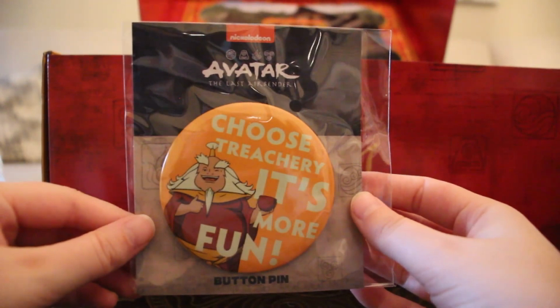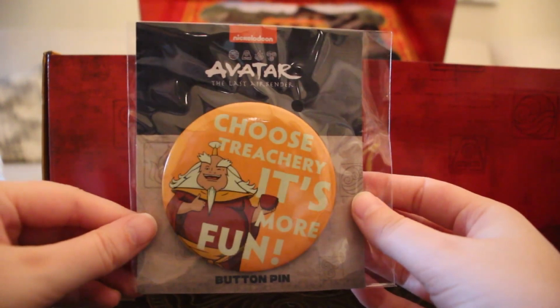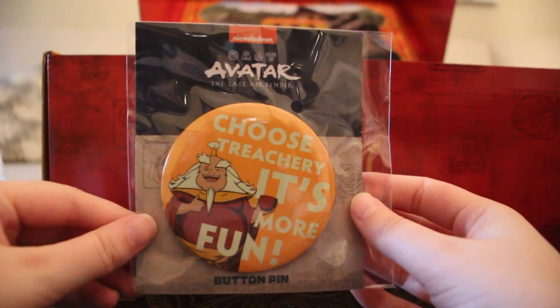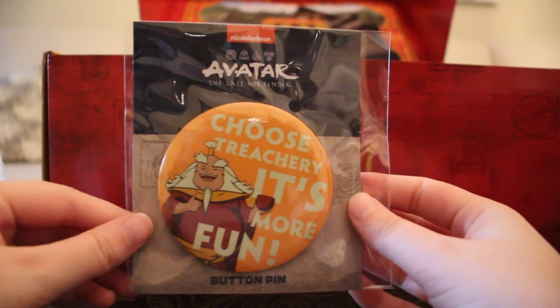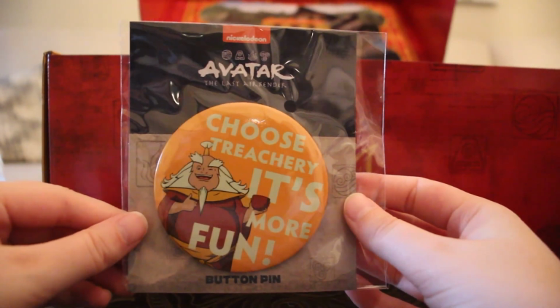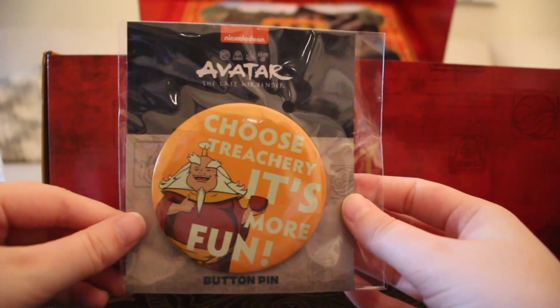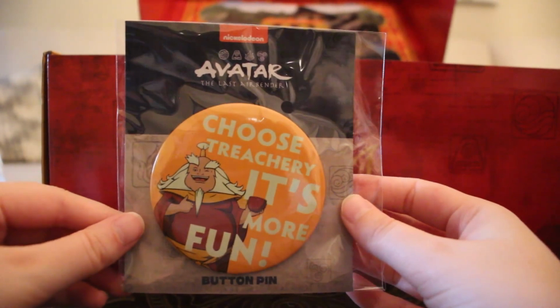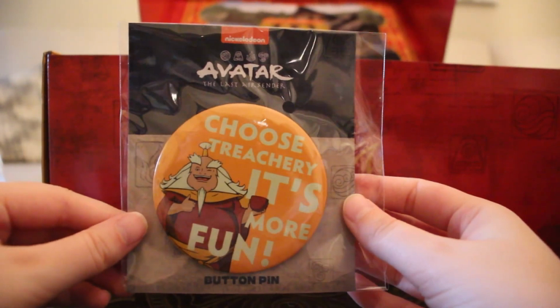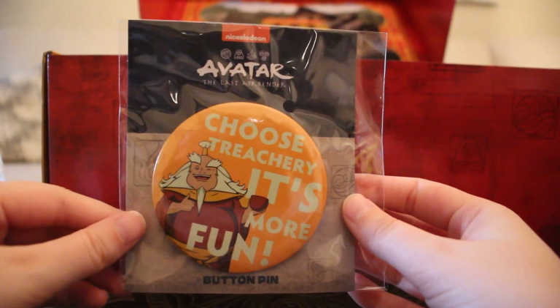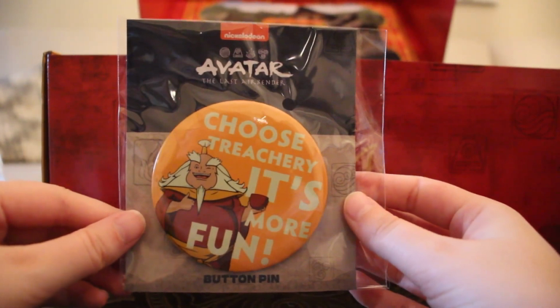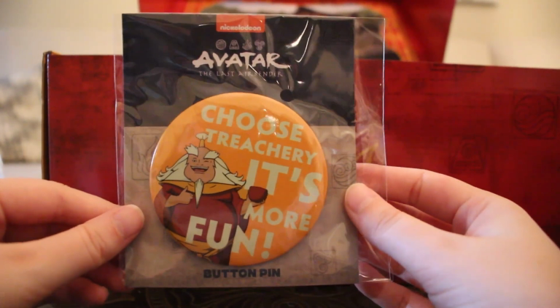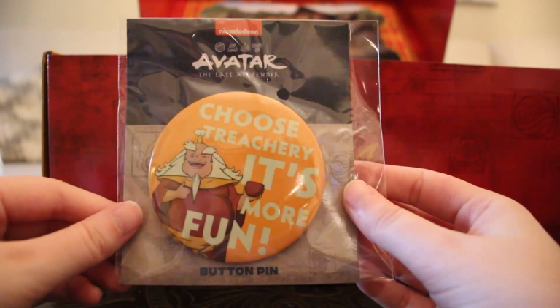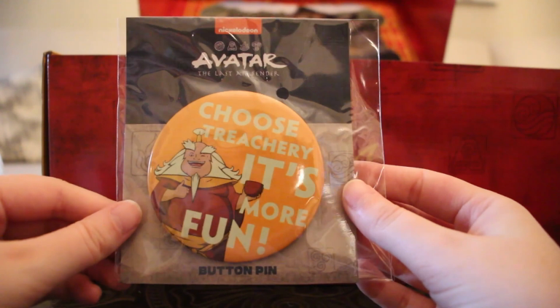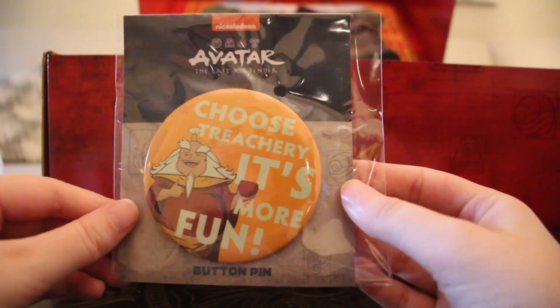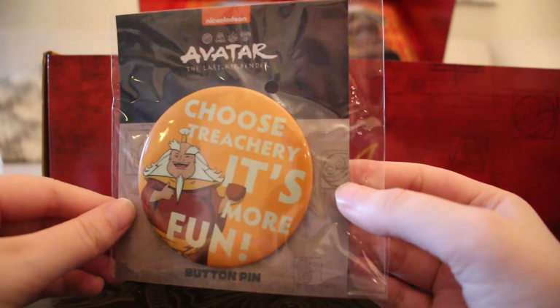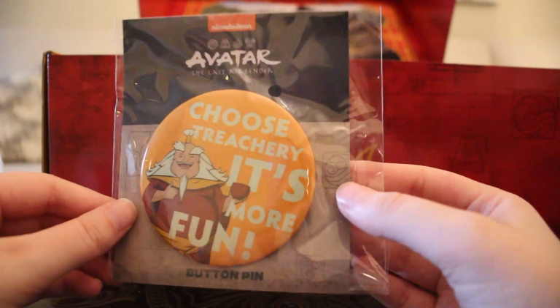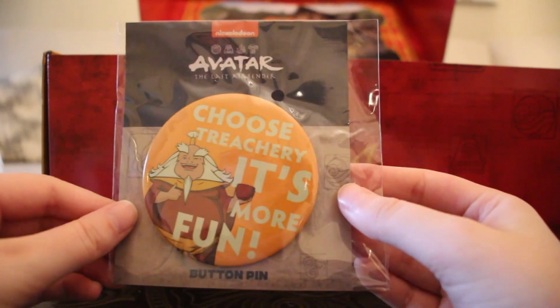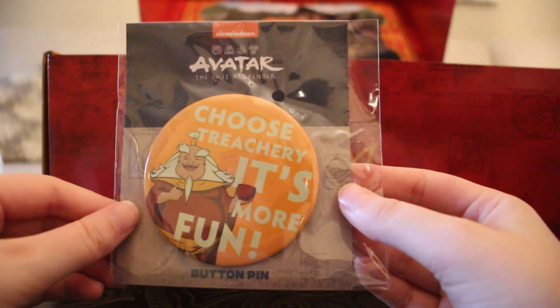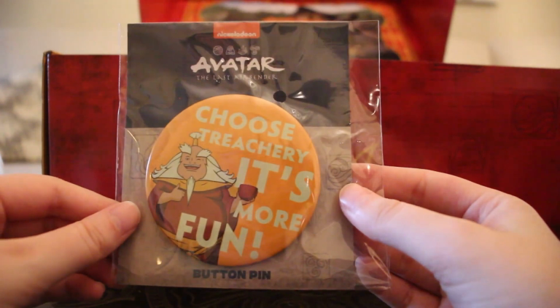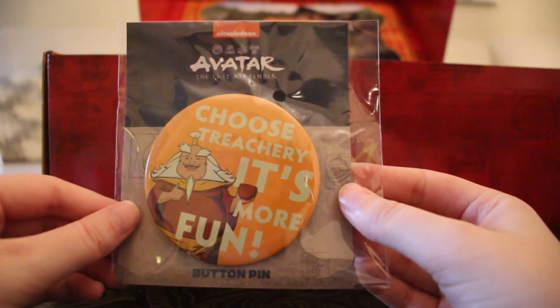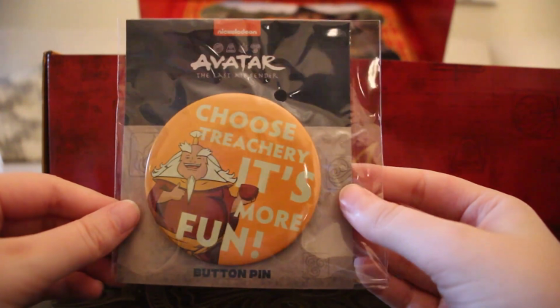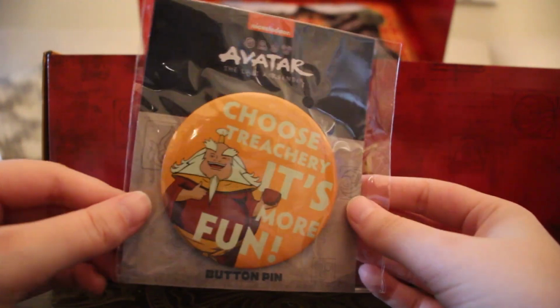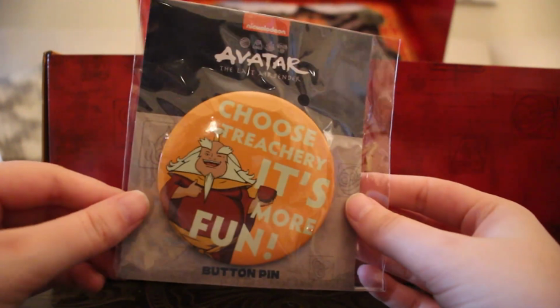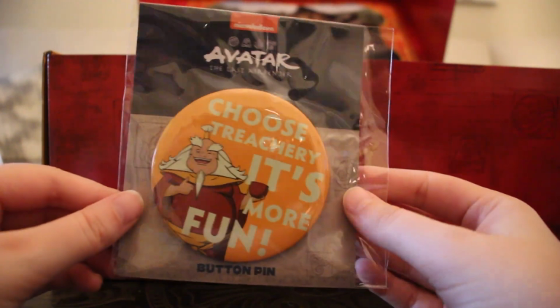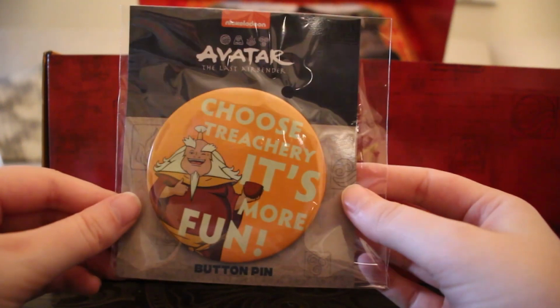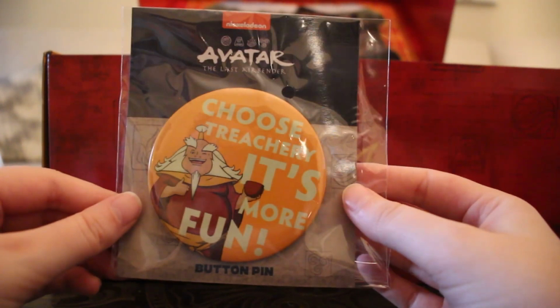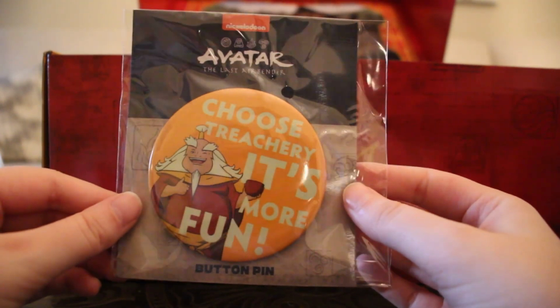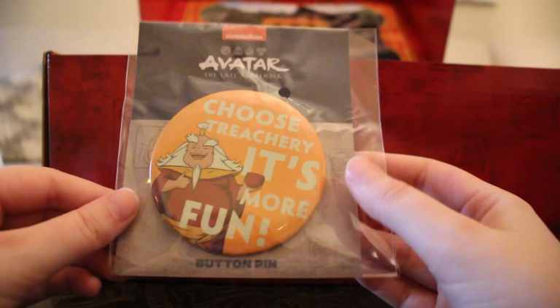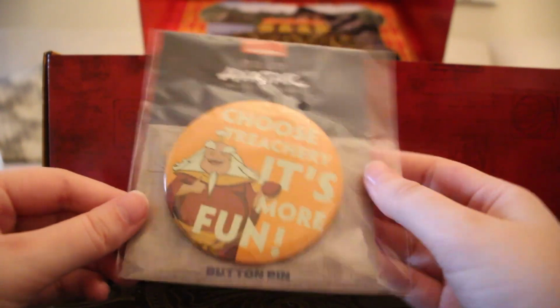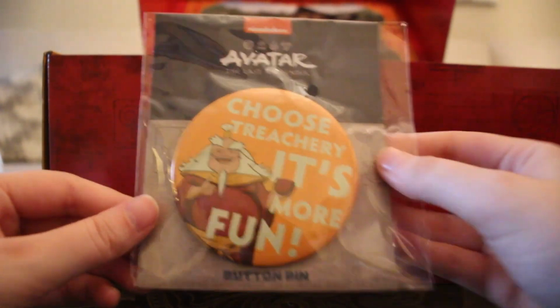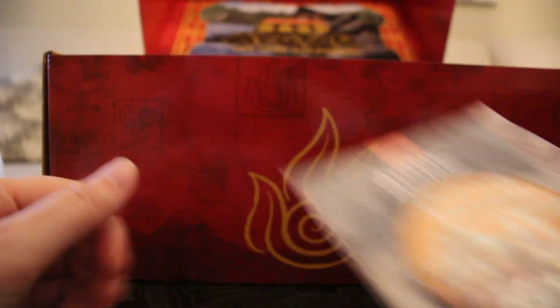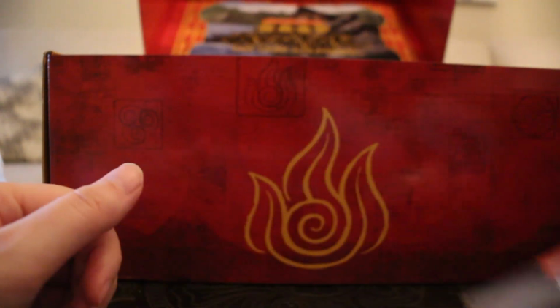We have a 'Choose Treachery — It's More Fun' button pin with Ember Island Iroh. Very nice.